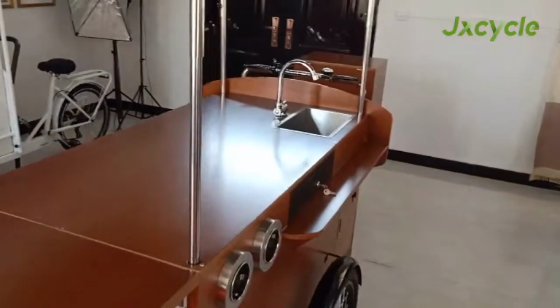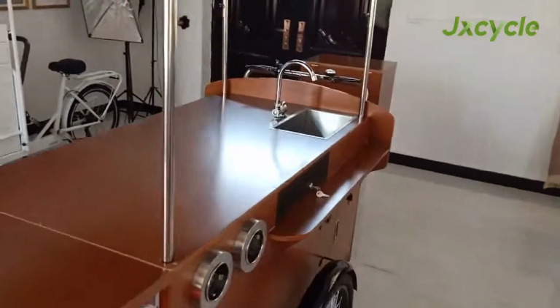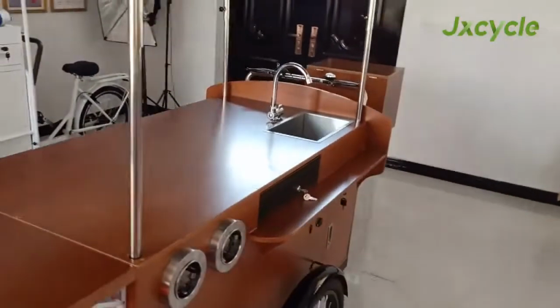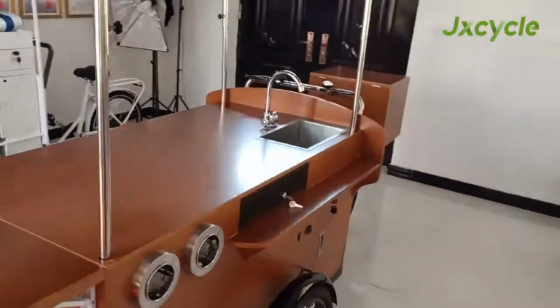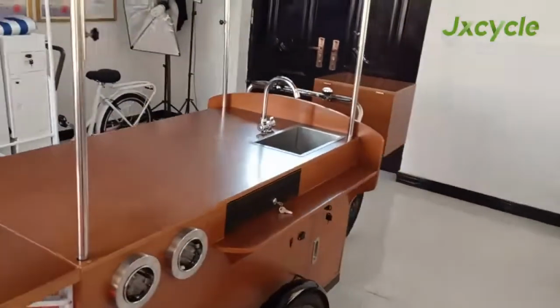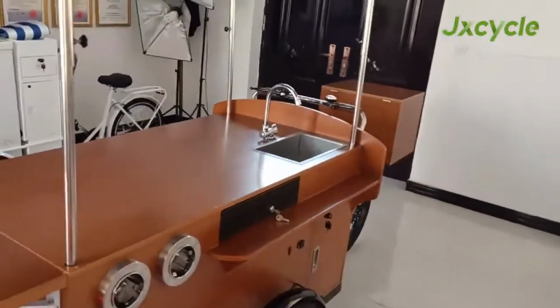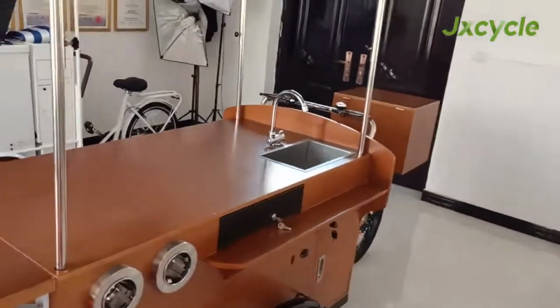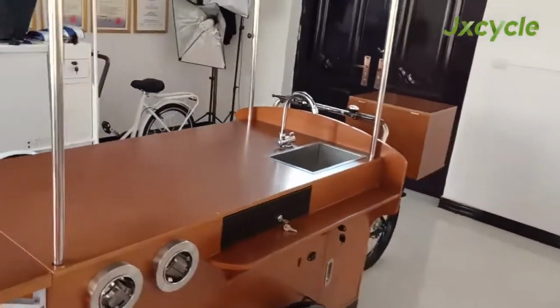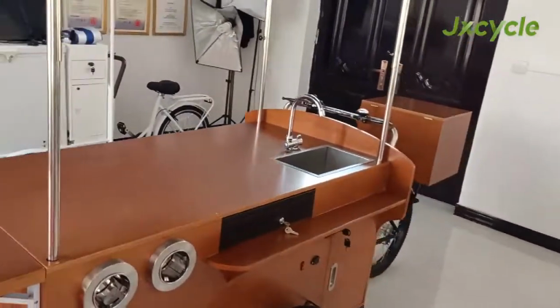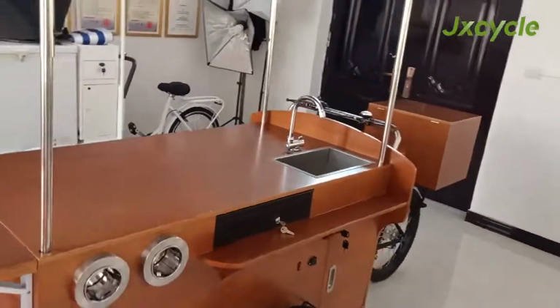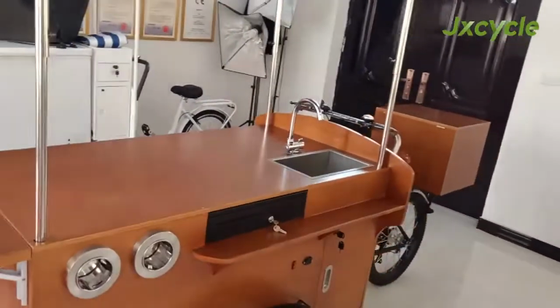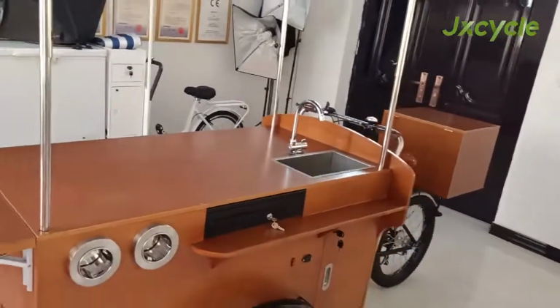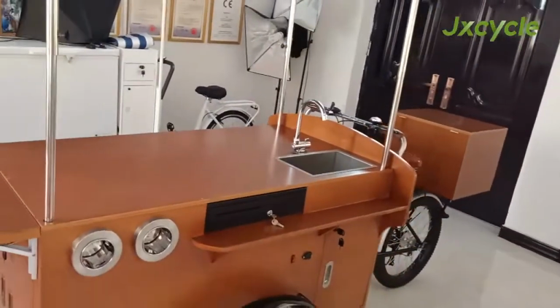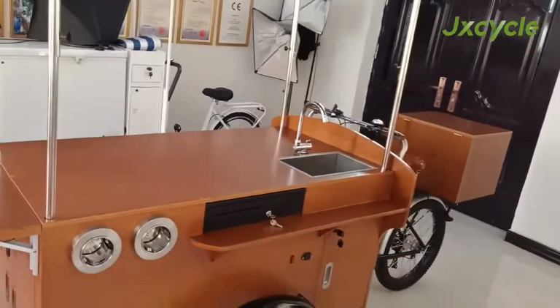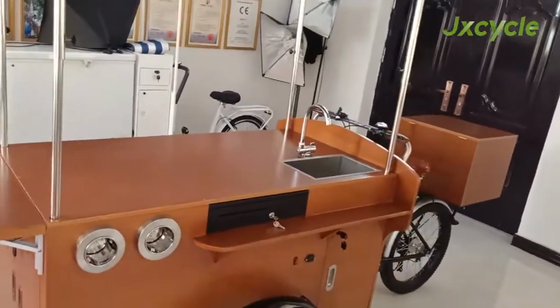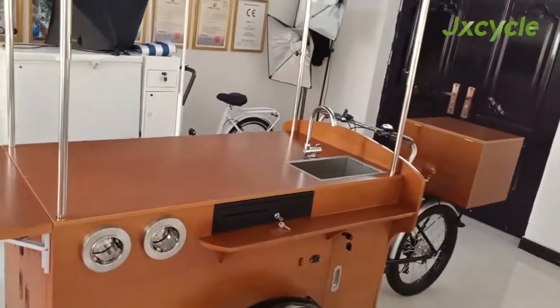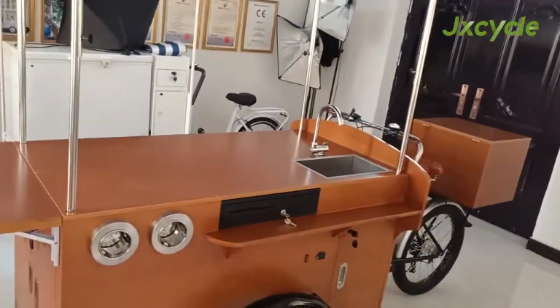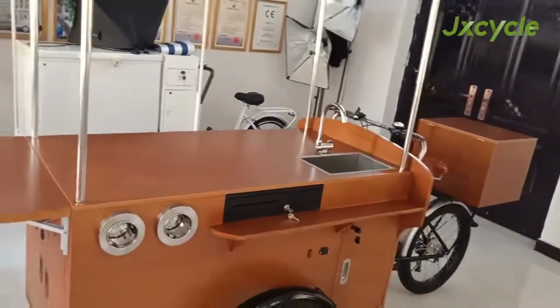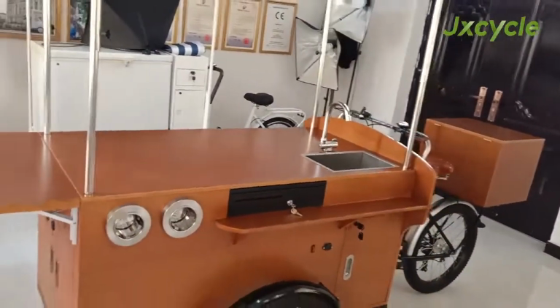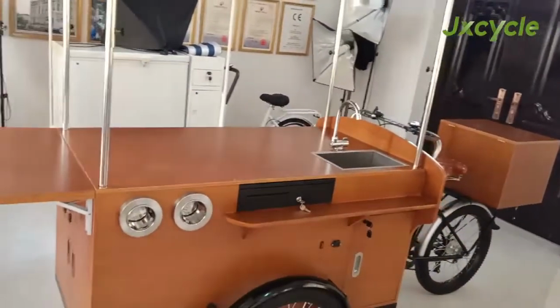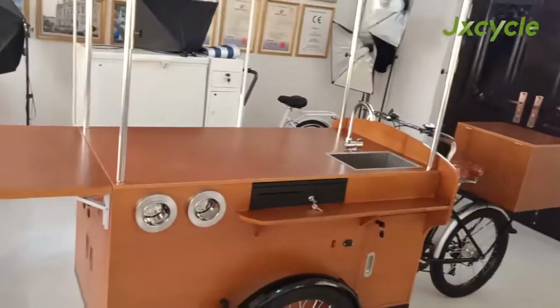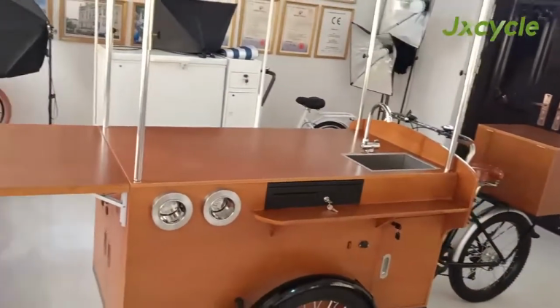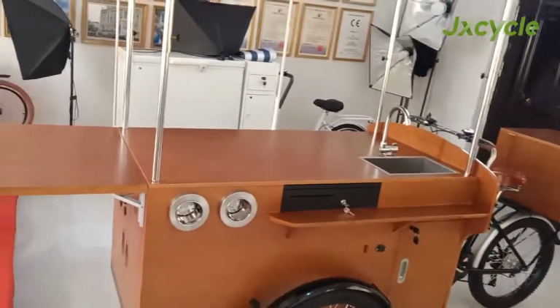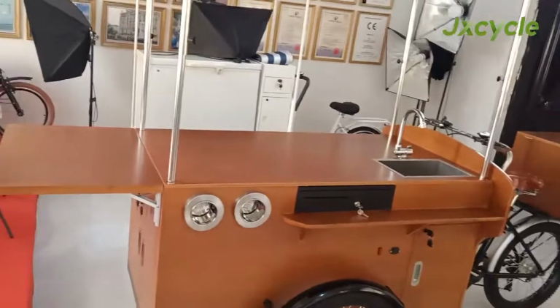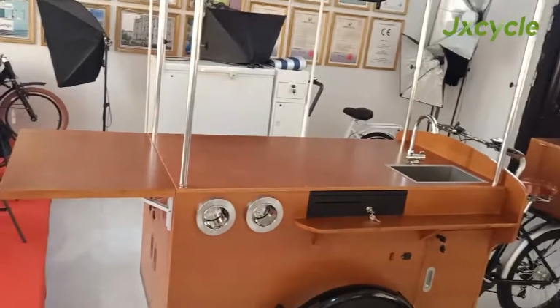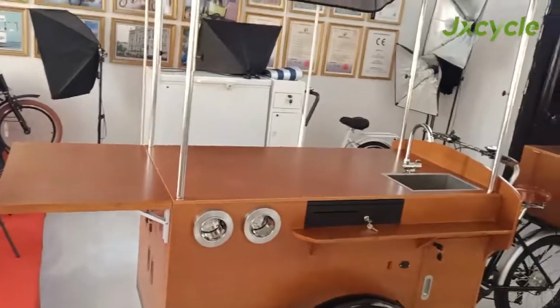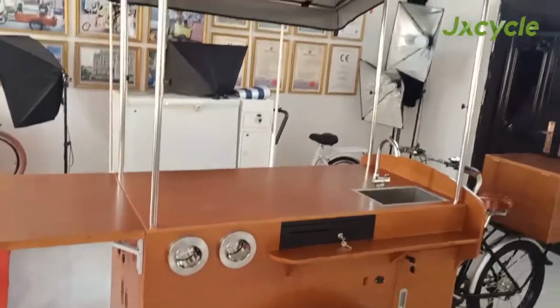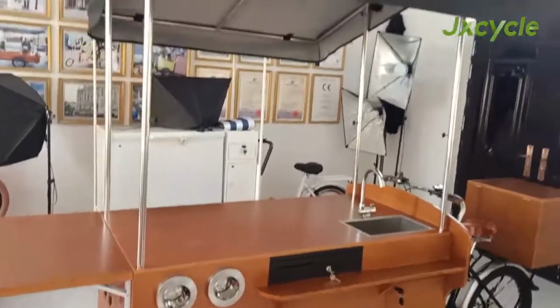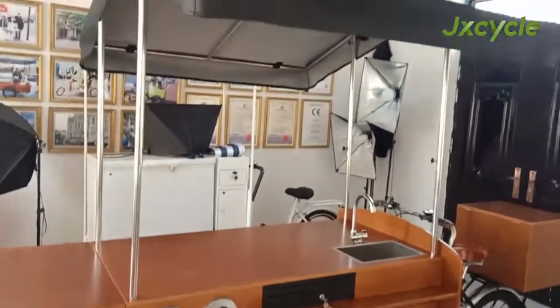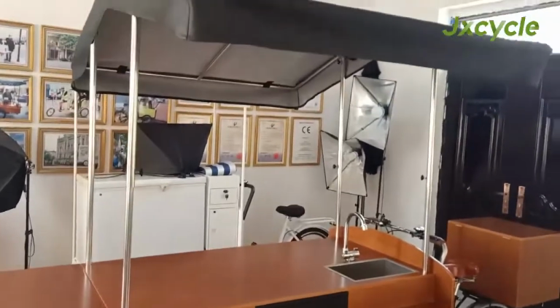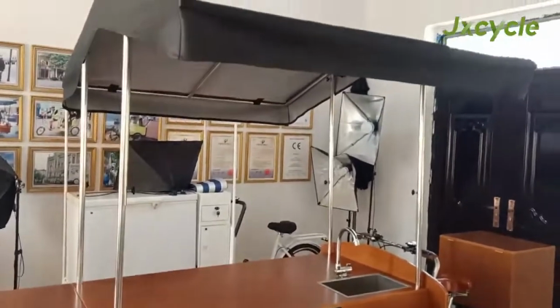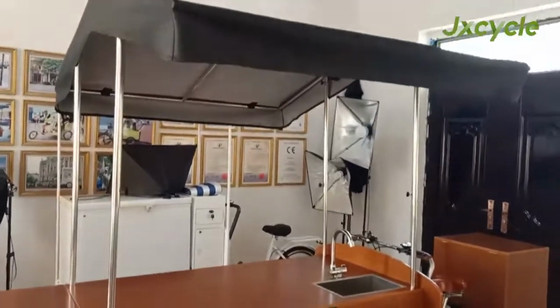With the coffee bike, you can sell coffee, drinks, snacks, and many other food. Thanks.